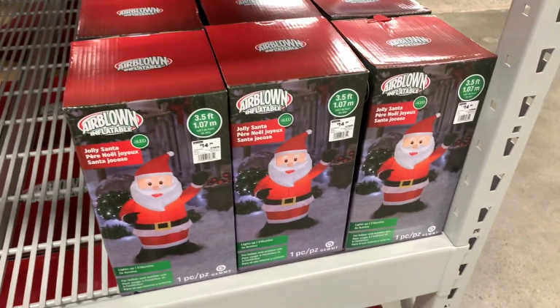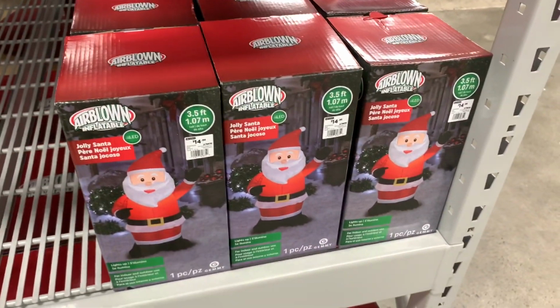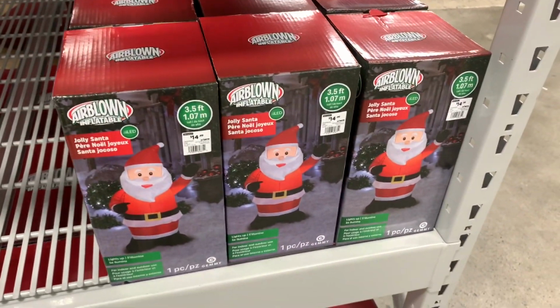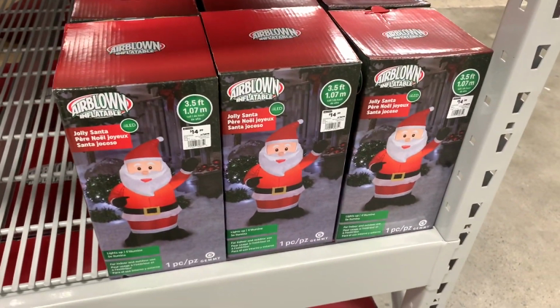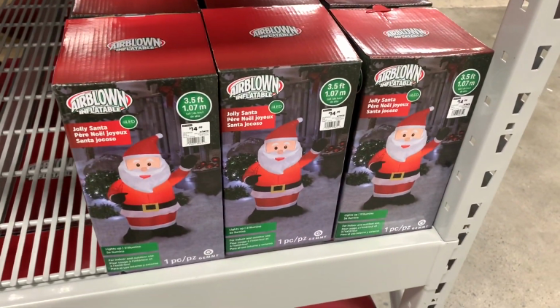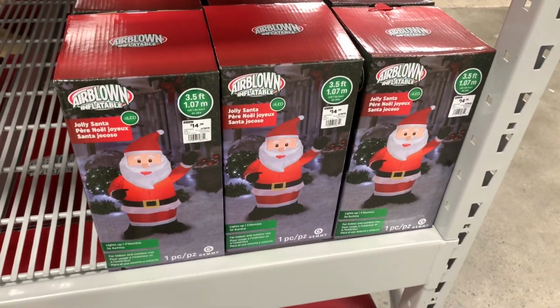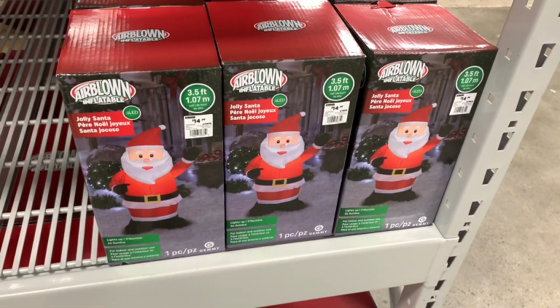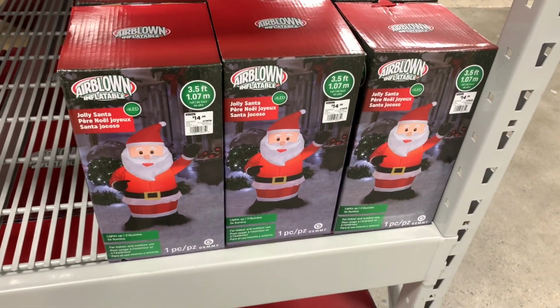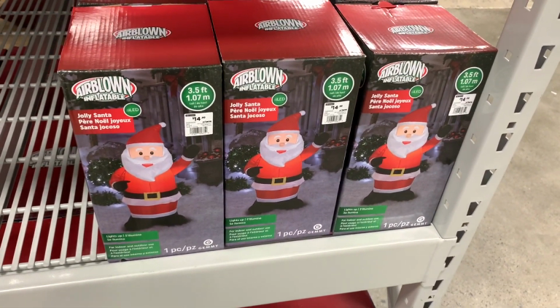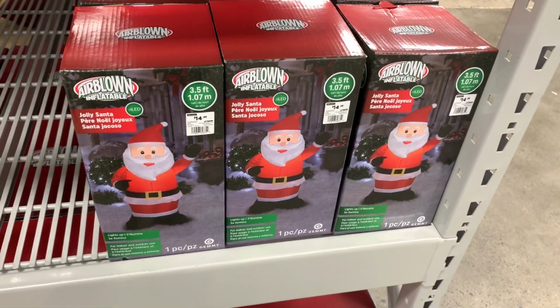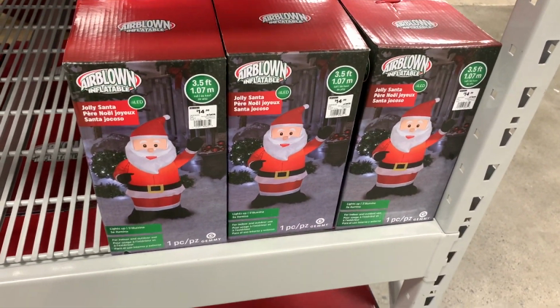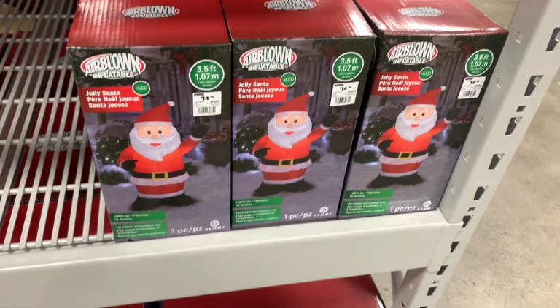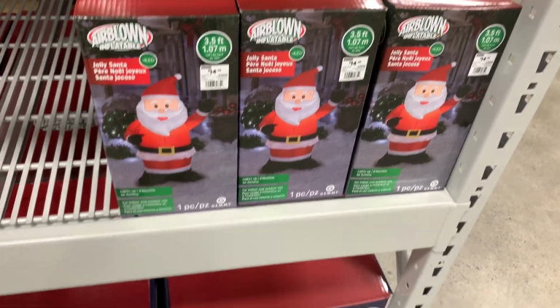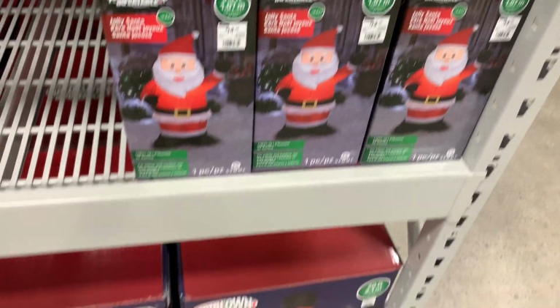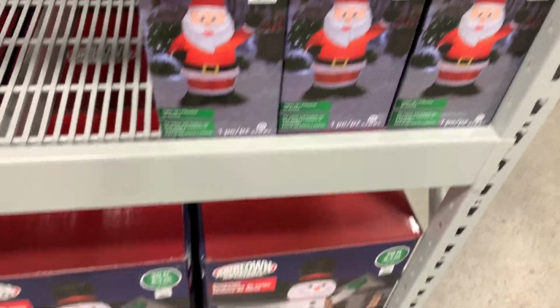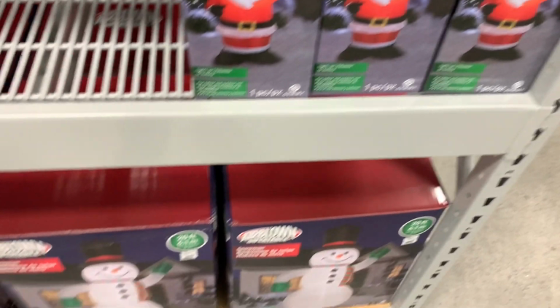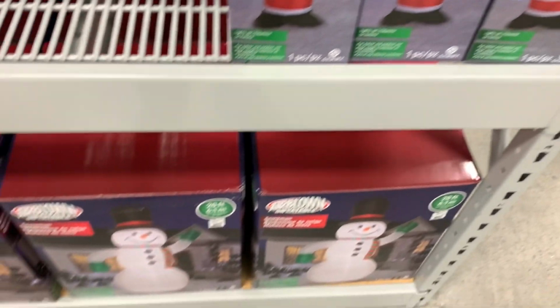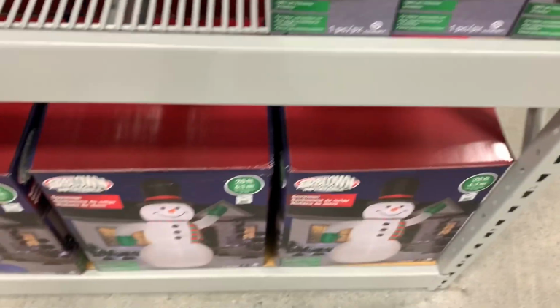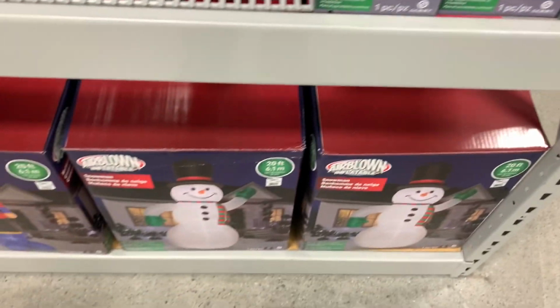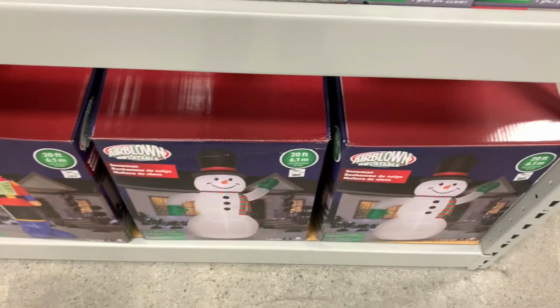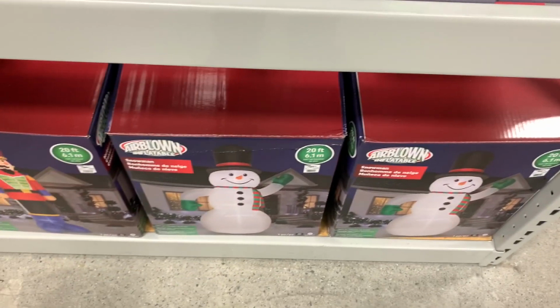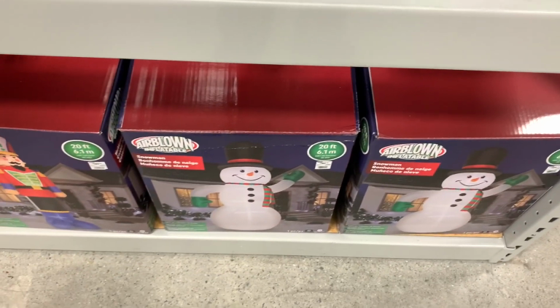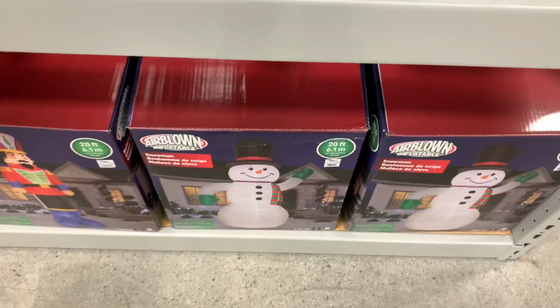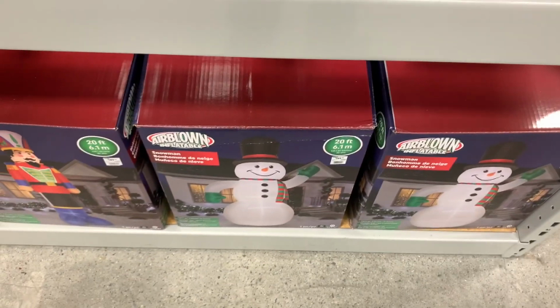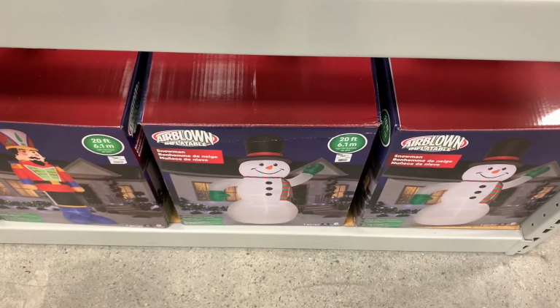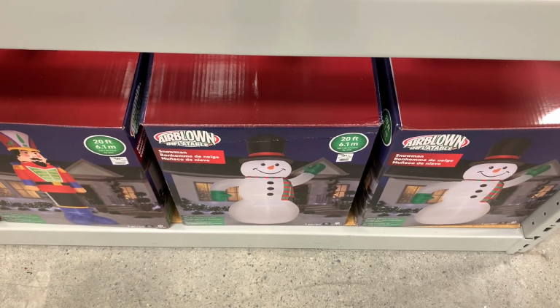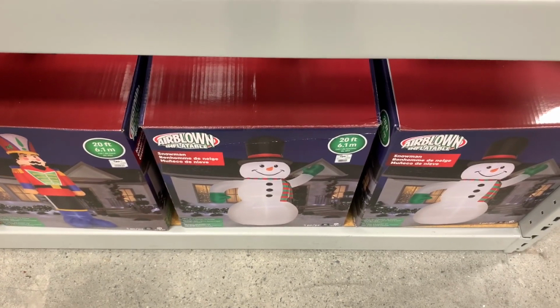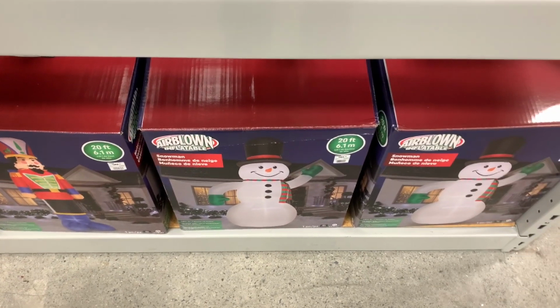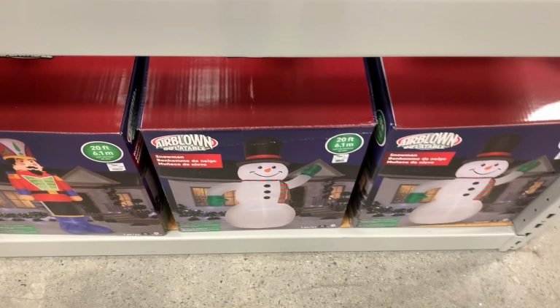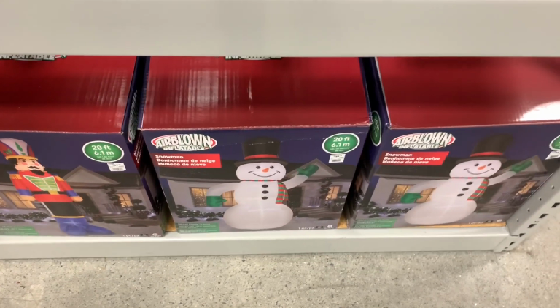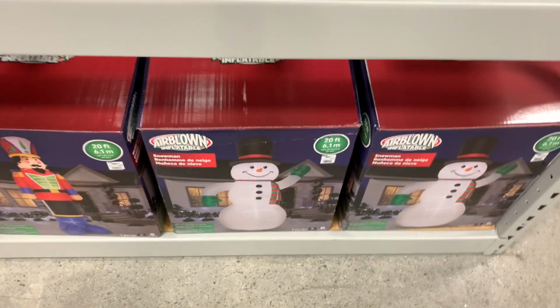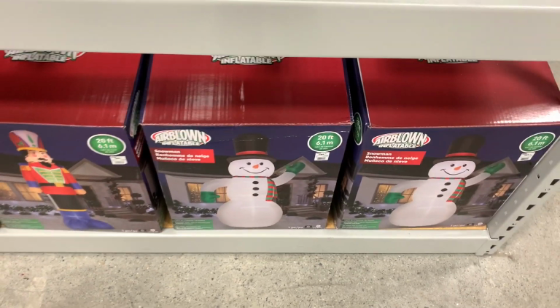Here's a look at the Jolly Santa — a 3.5 foot, $14.99 inflatable.